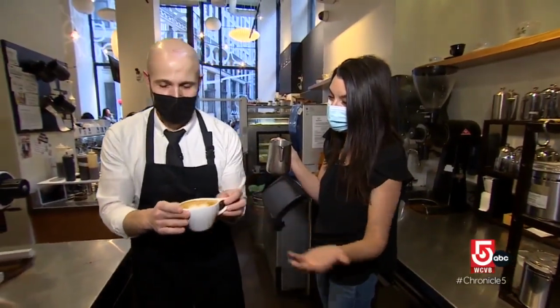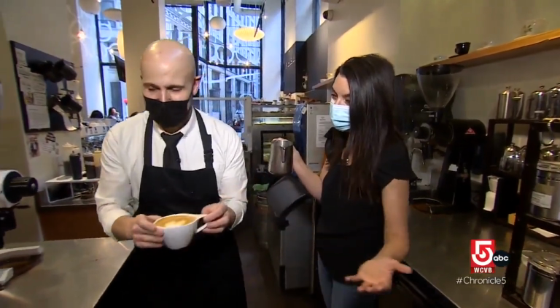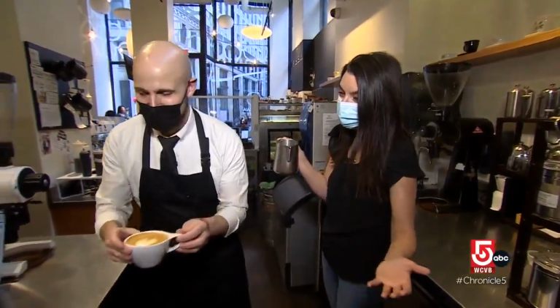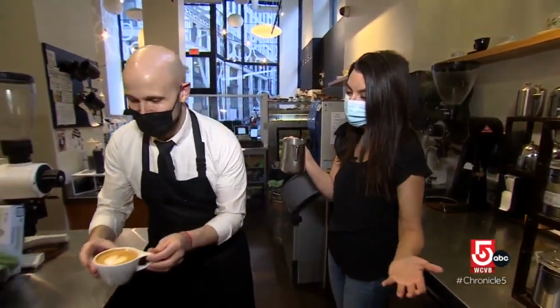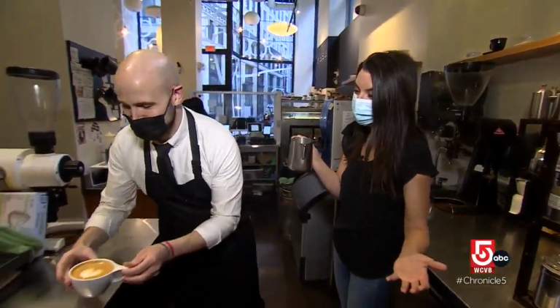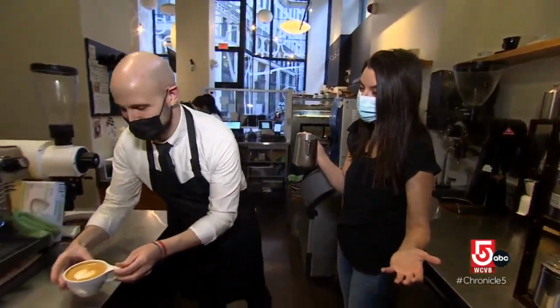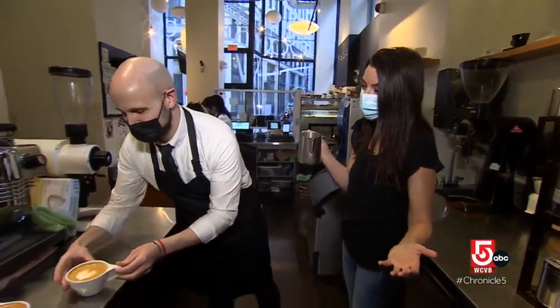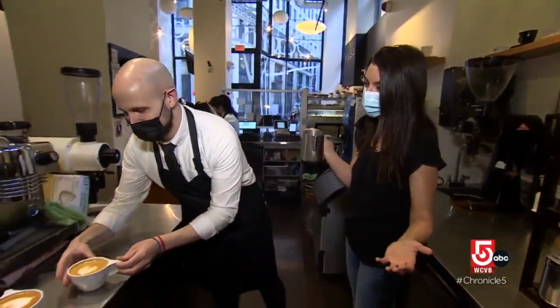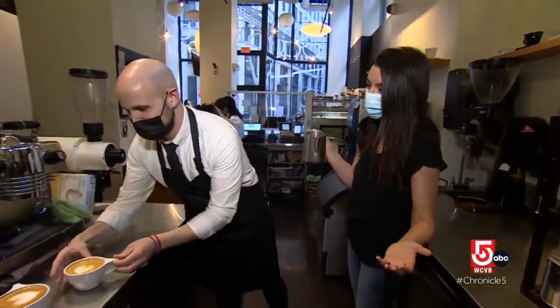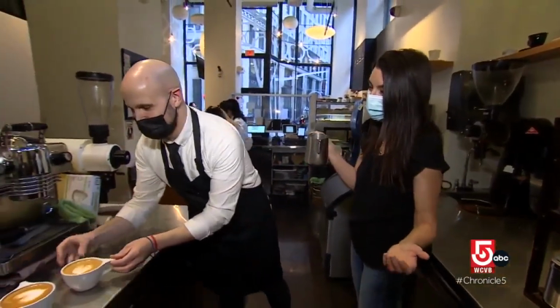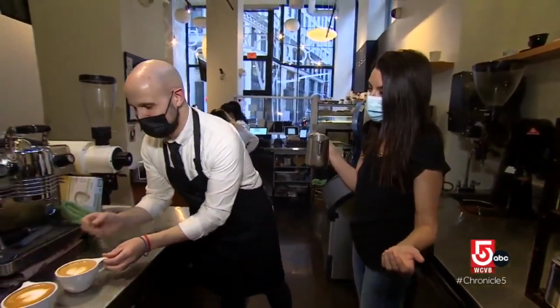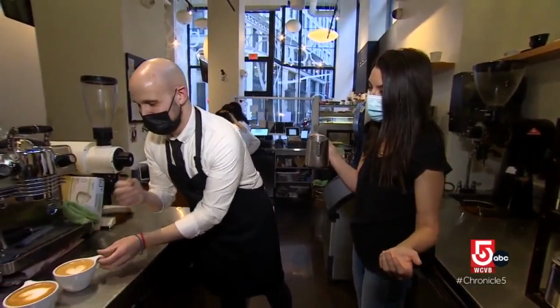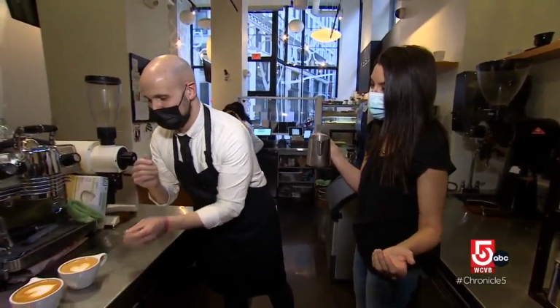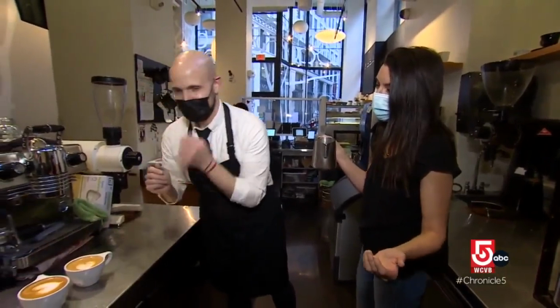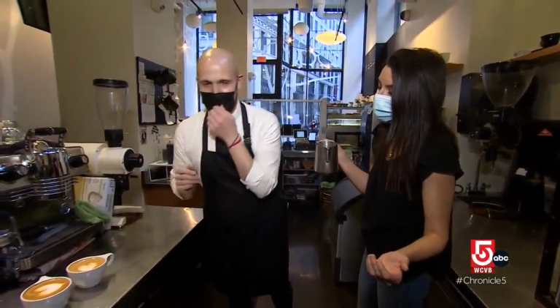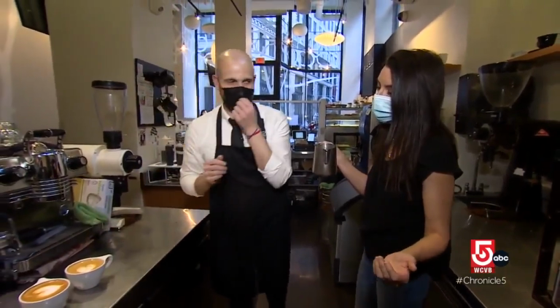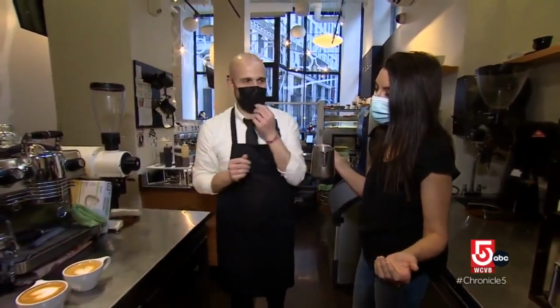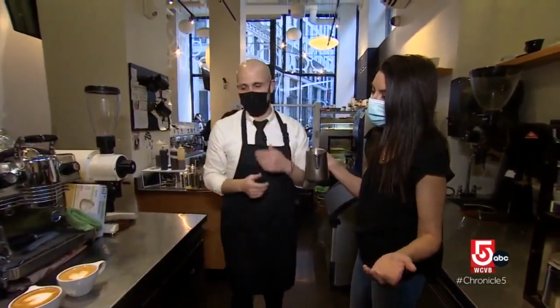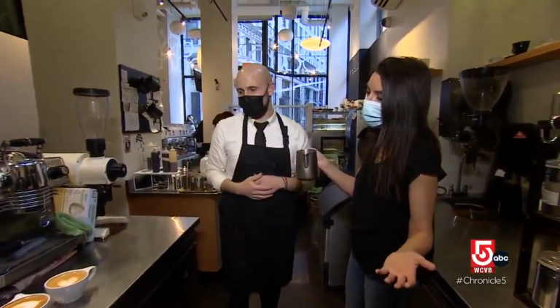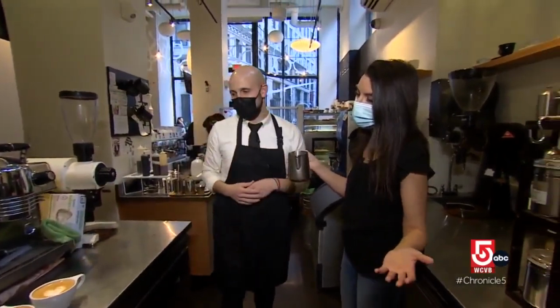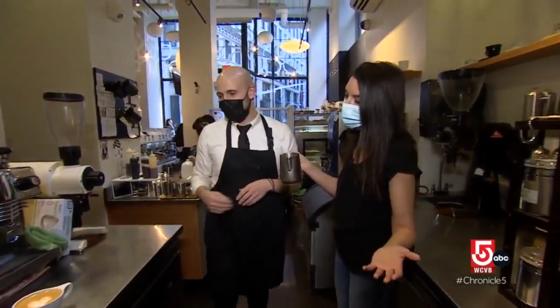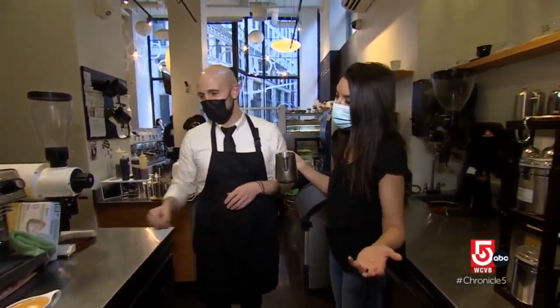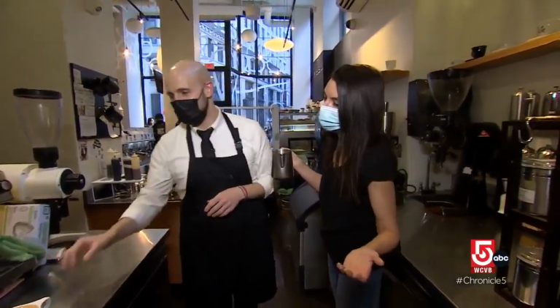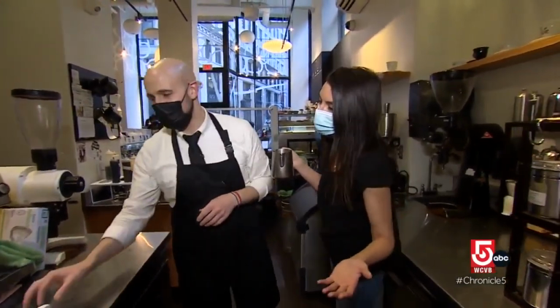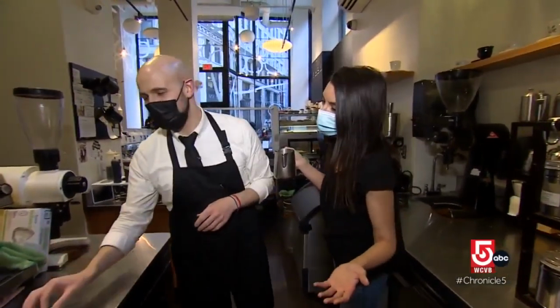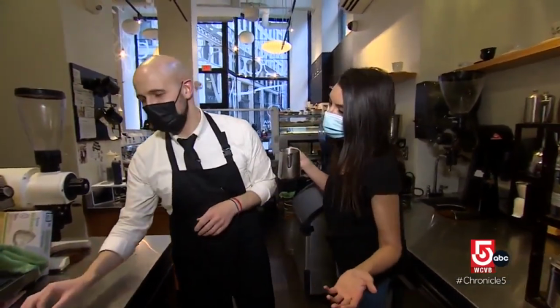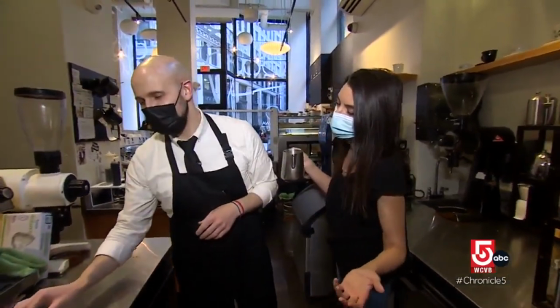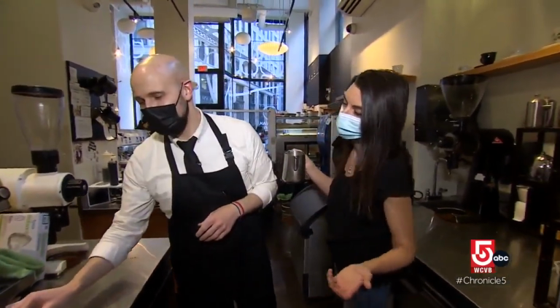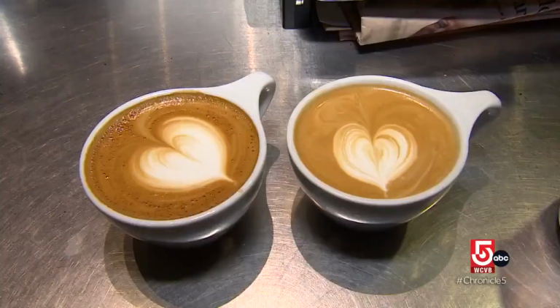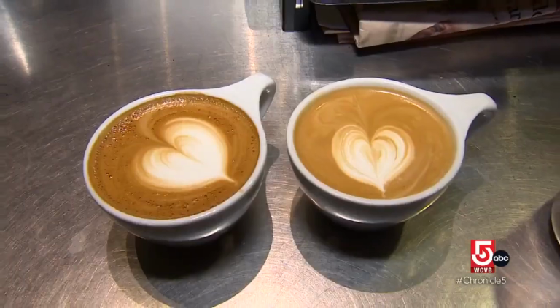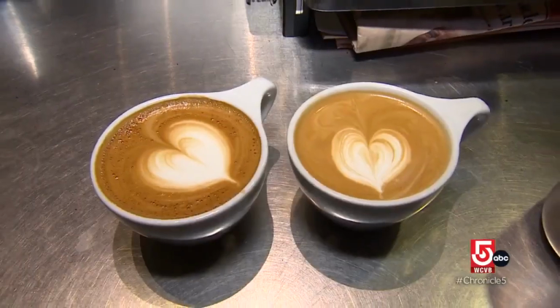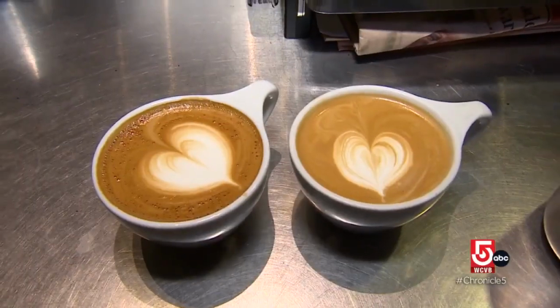"We put our own twist on the love of coffee. I mean, if it's a heart, who can really say which one is prettier, right?" "This is true."